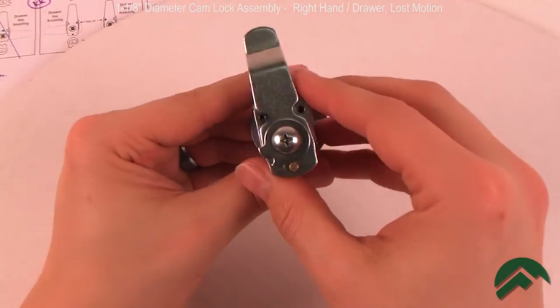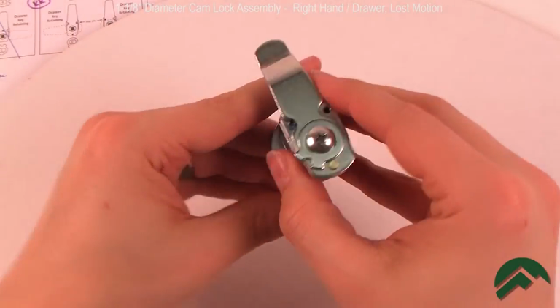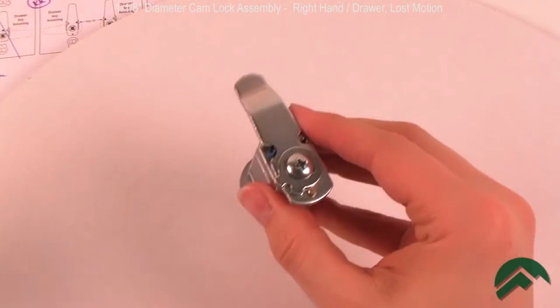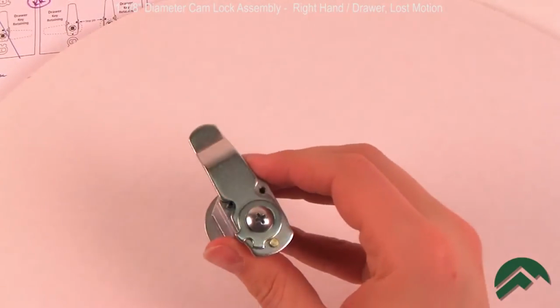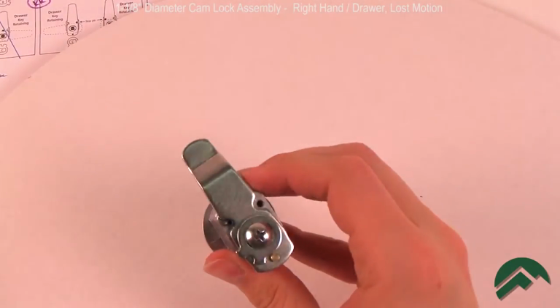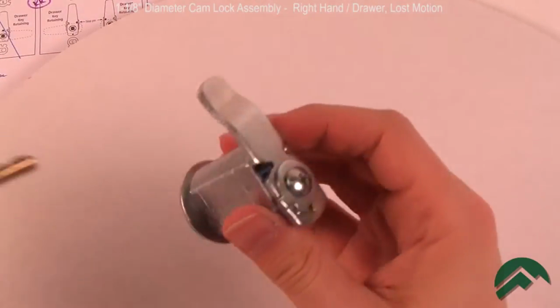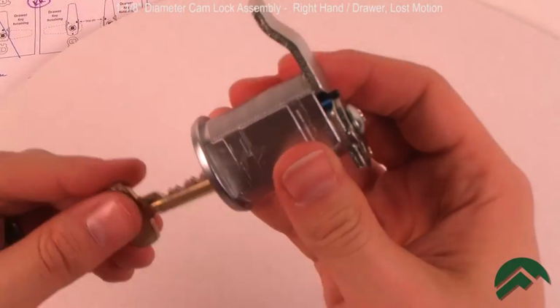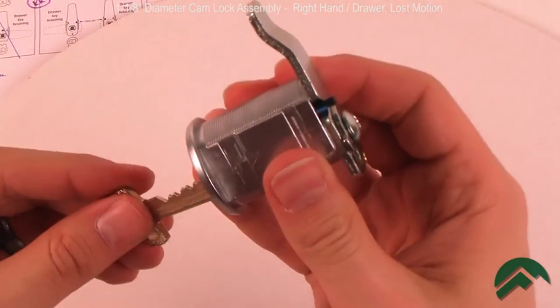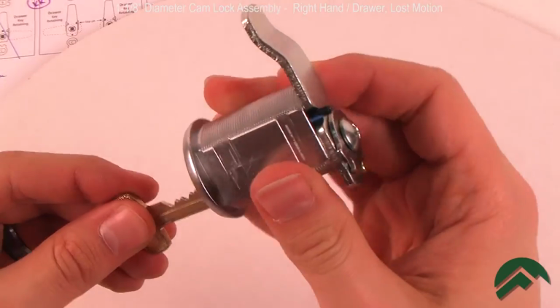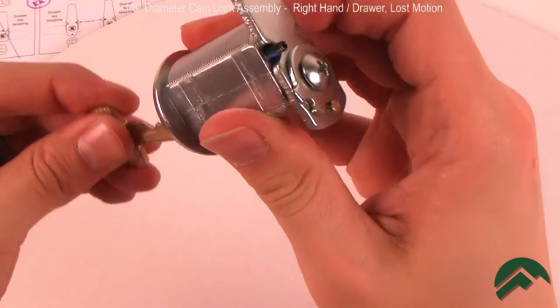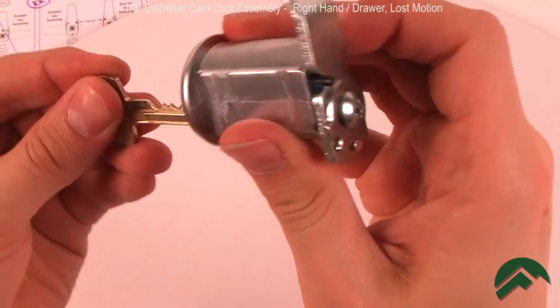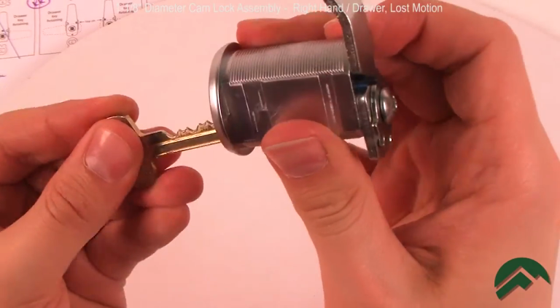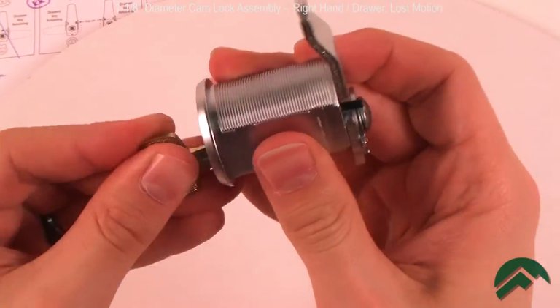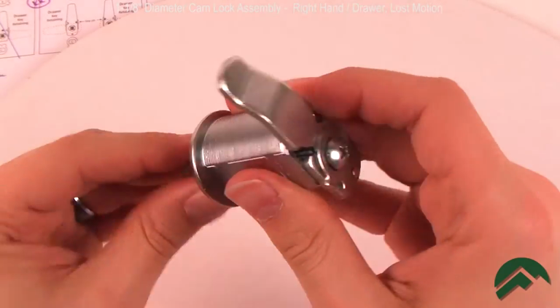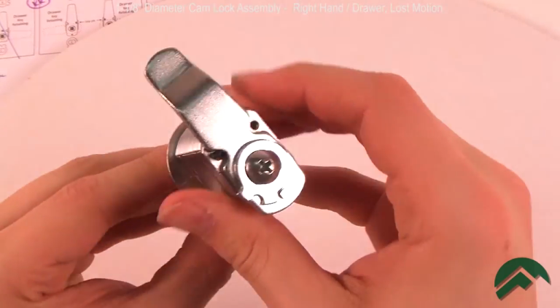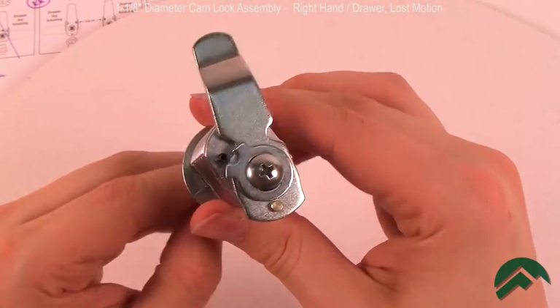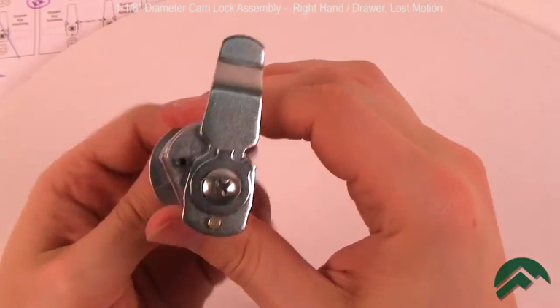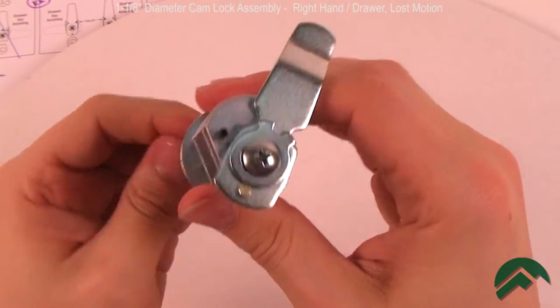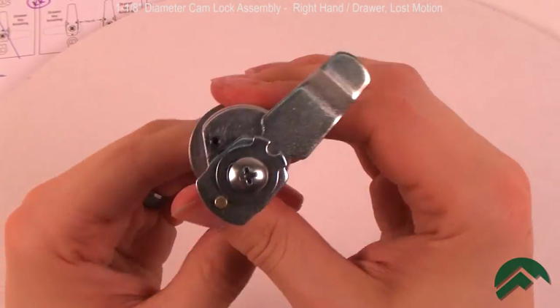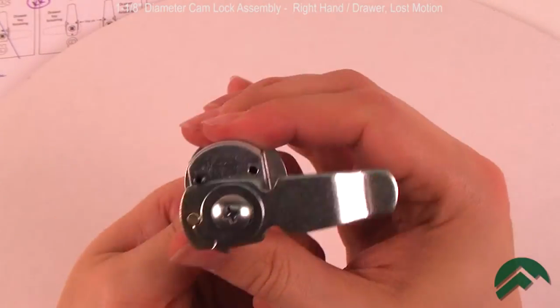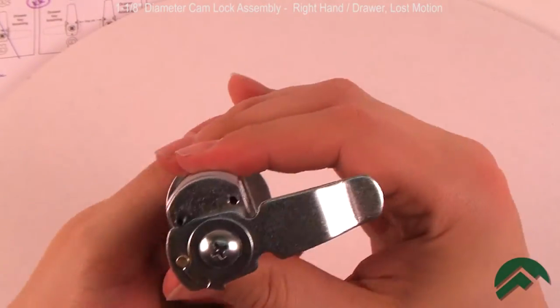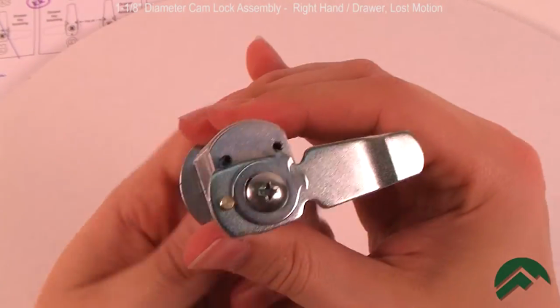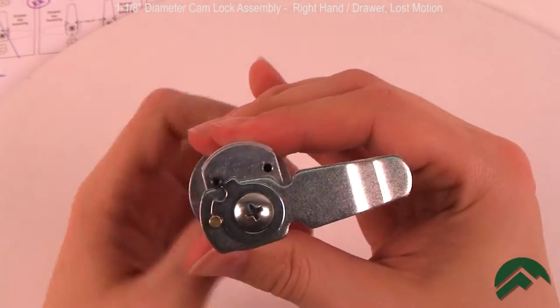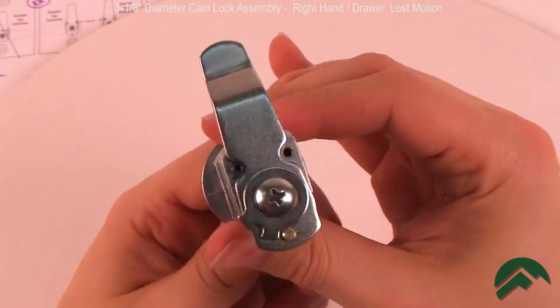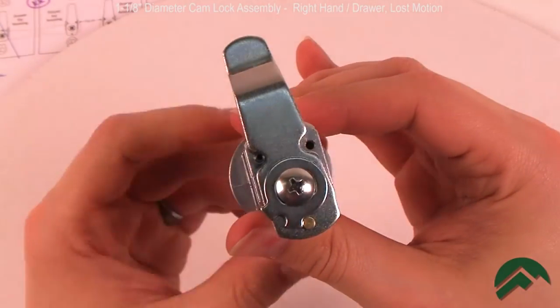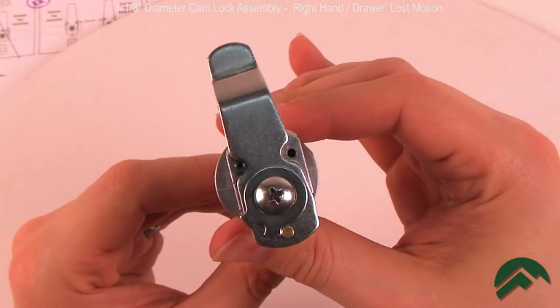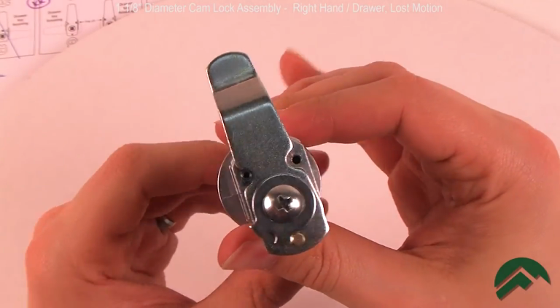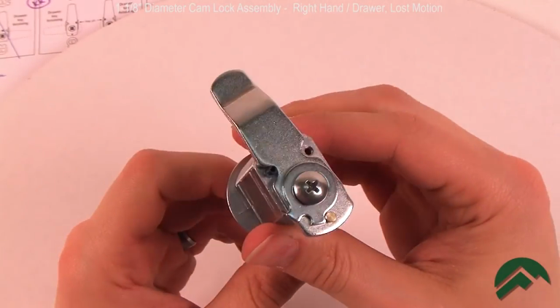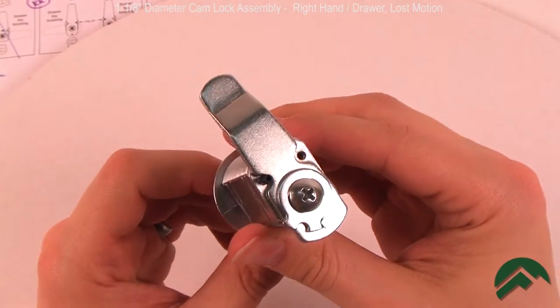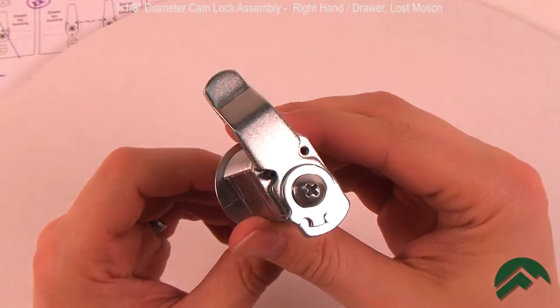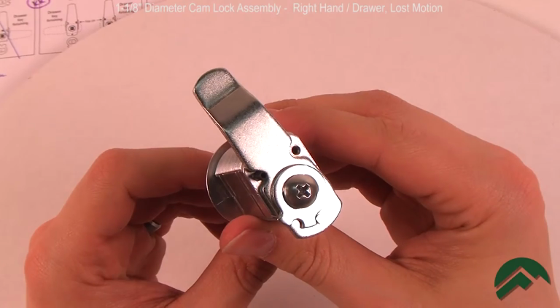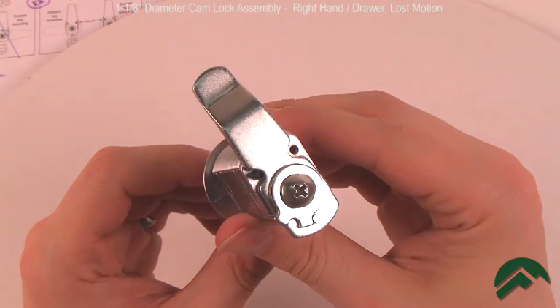Then, with your change key, test for proper operation of the lock. Your lock is now ready for use.